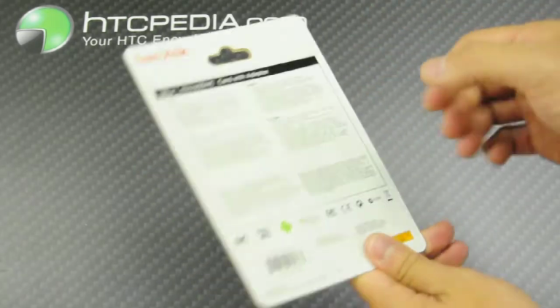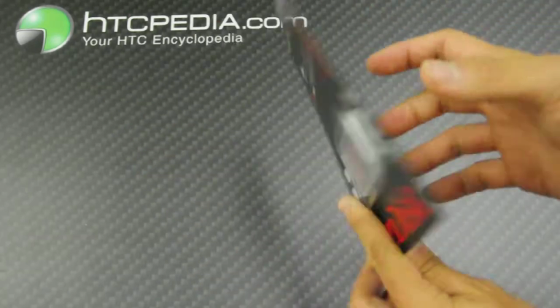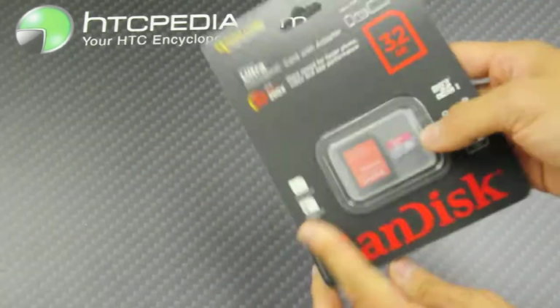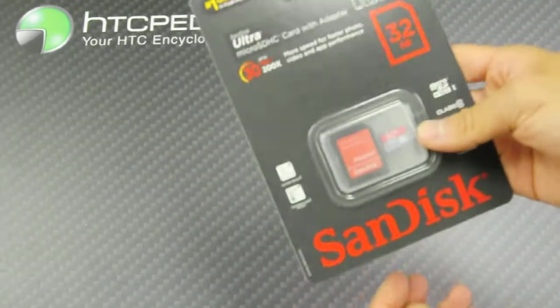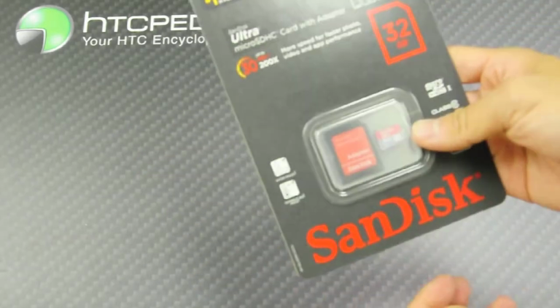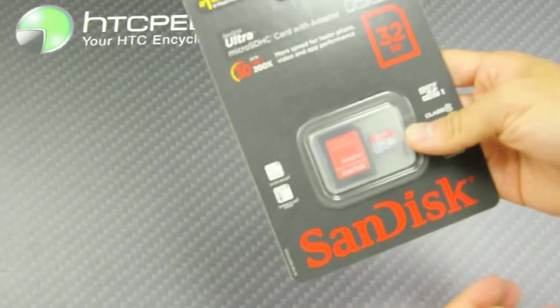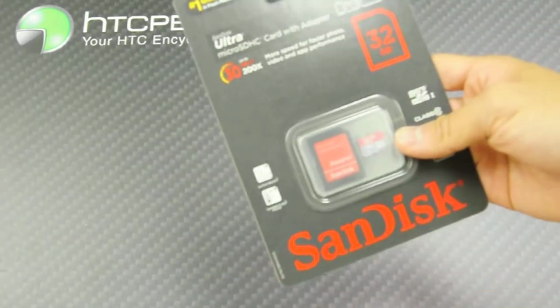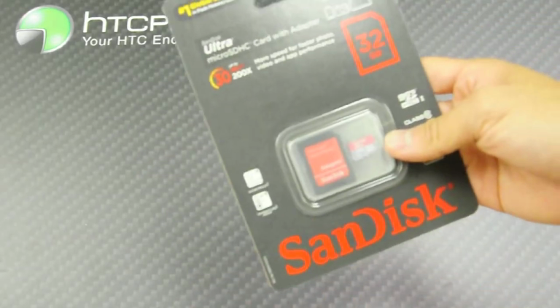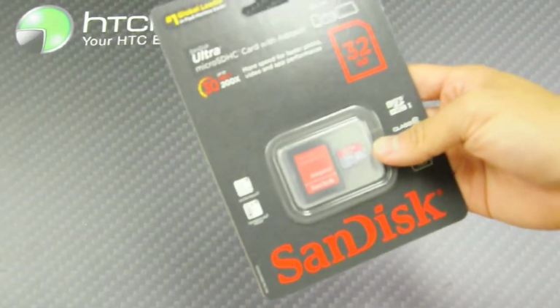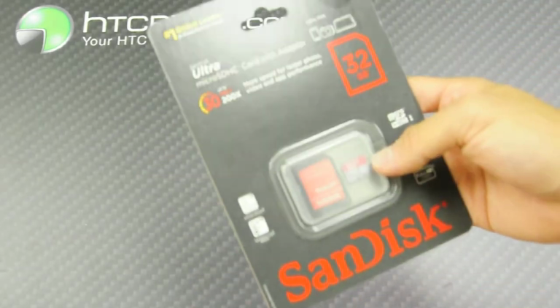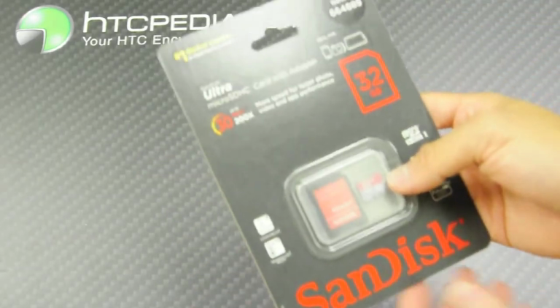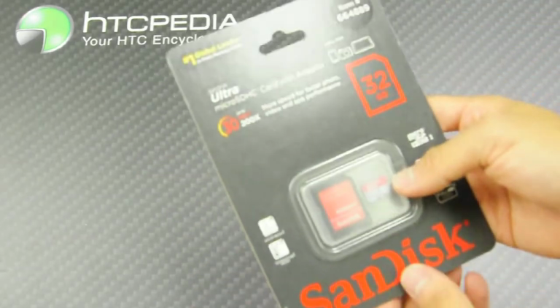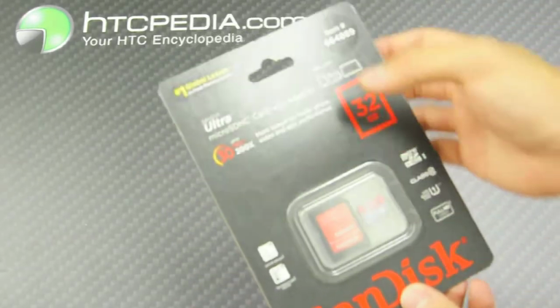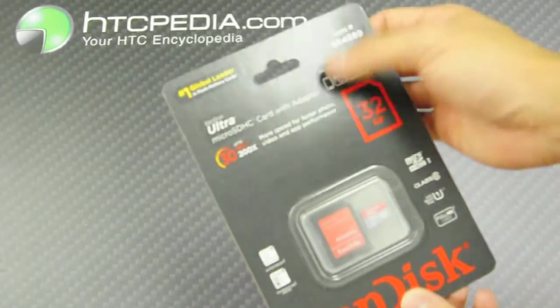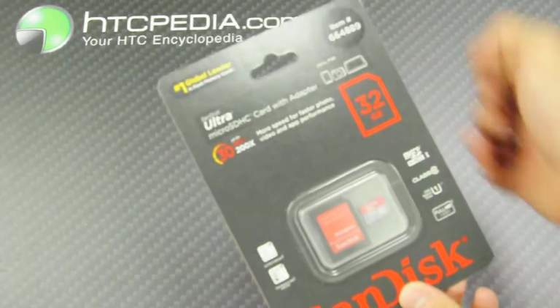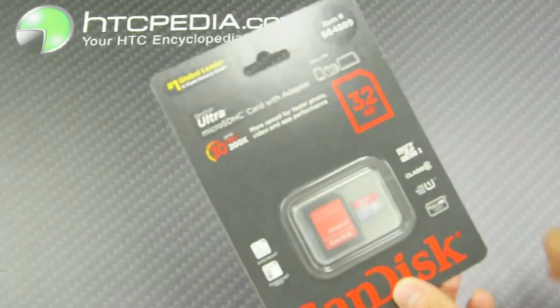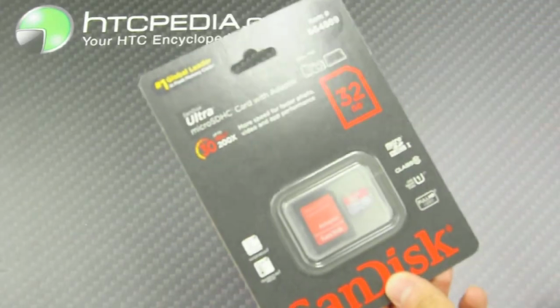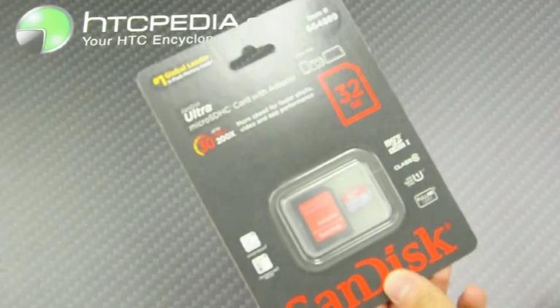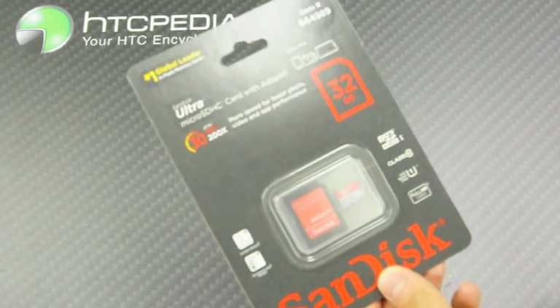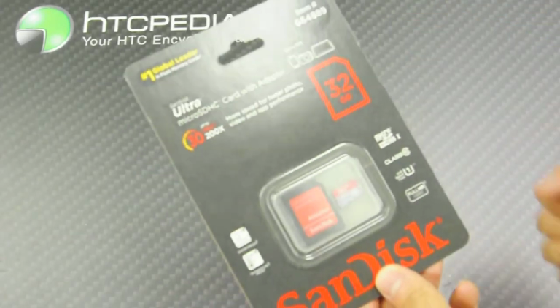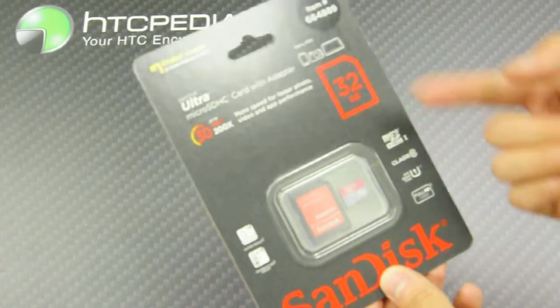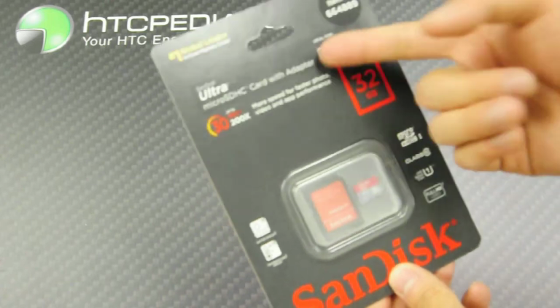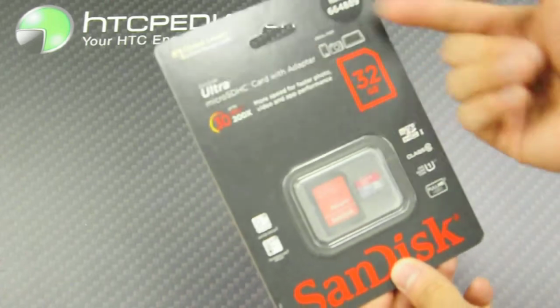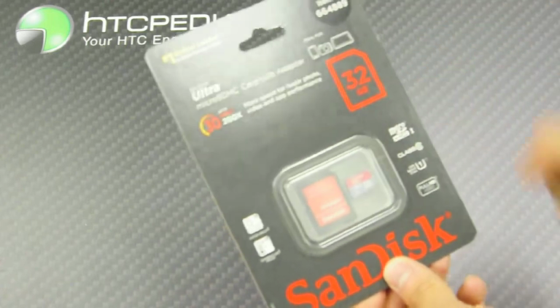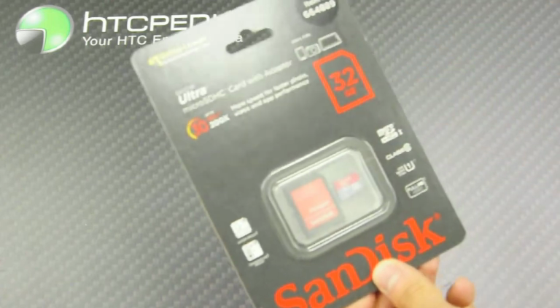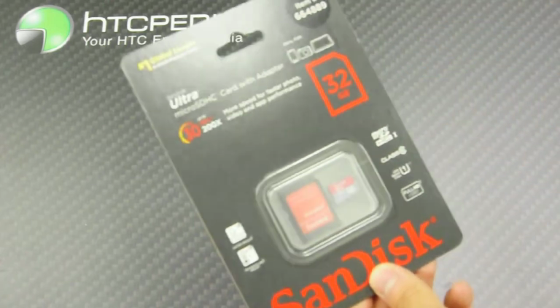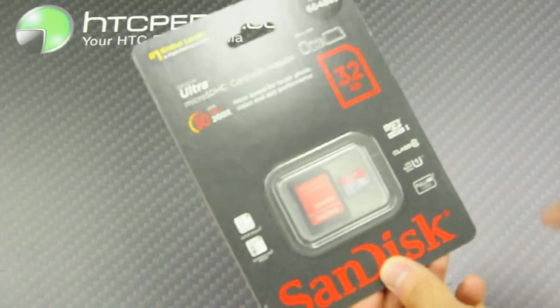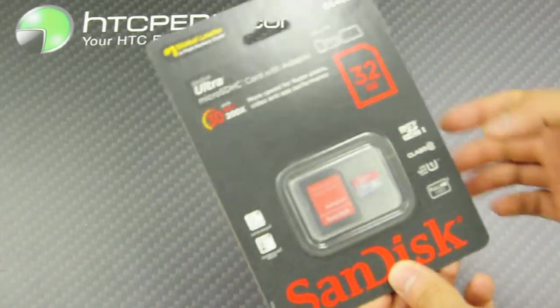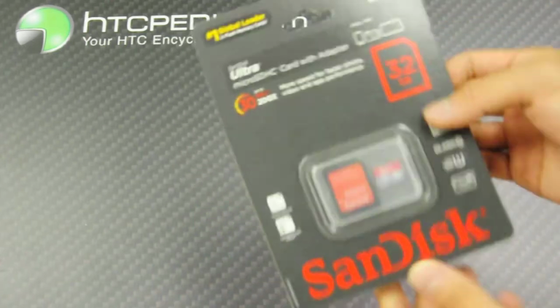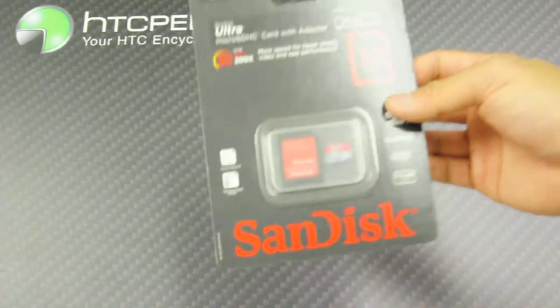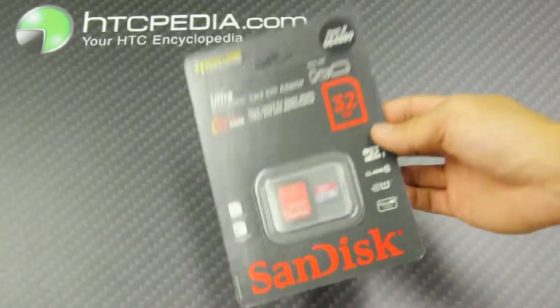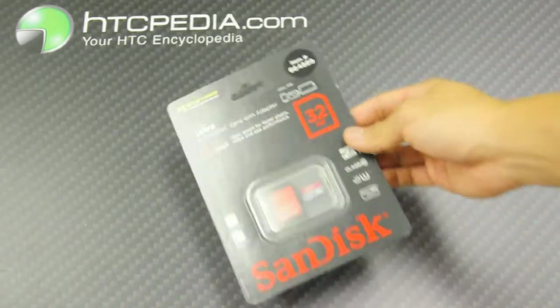And that's pretty much it. You can use it for your smartphone, your camera, your tablets, so on and so forth.